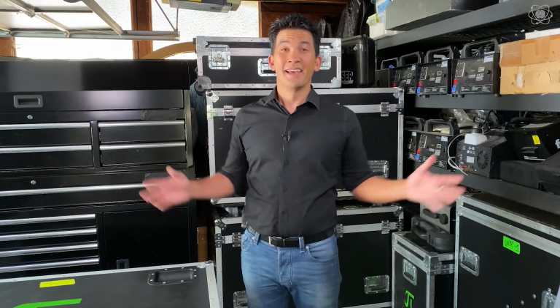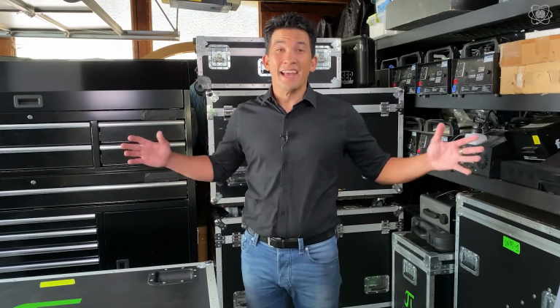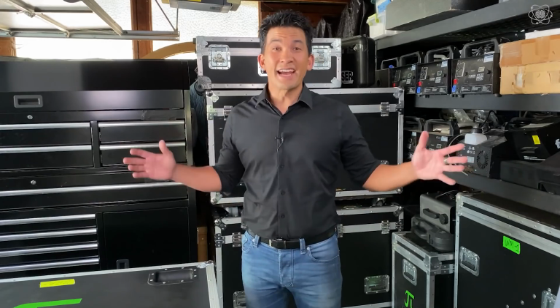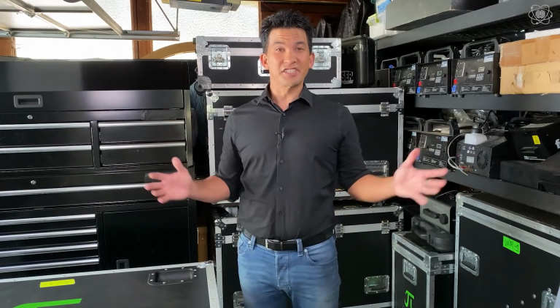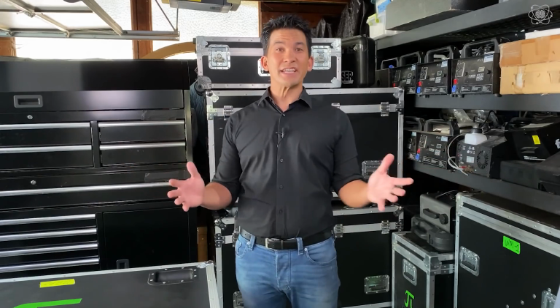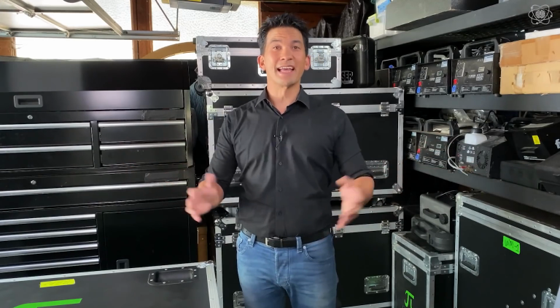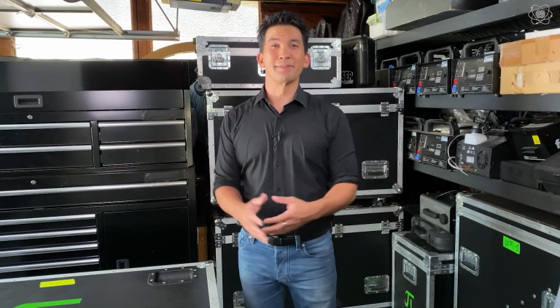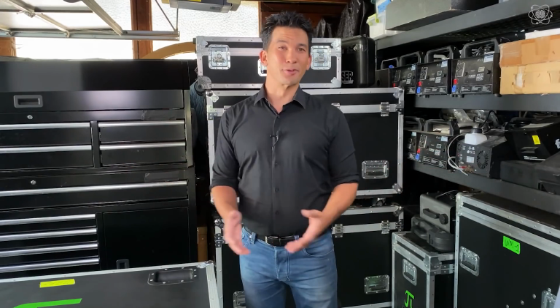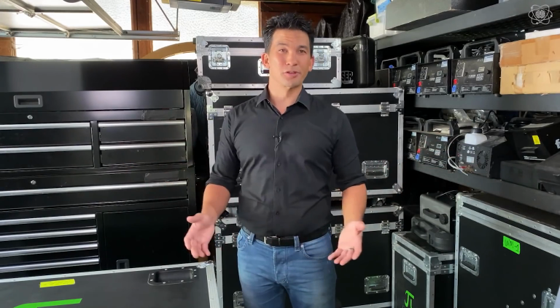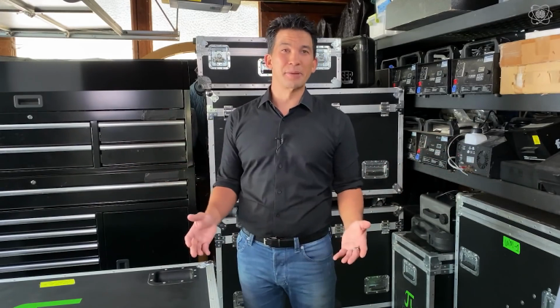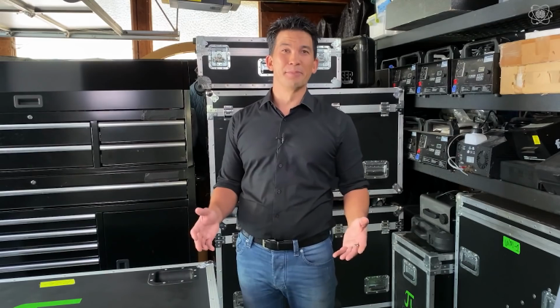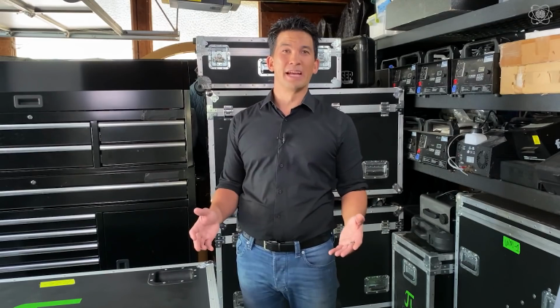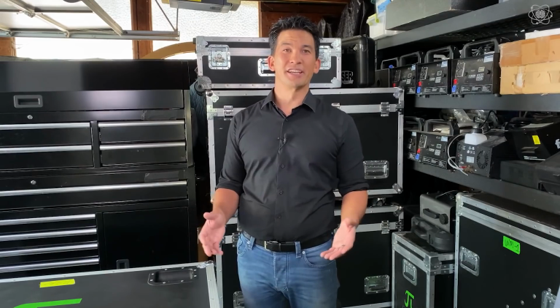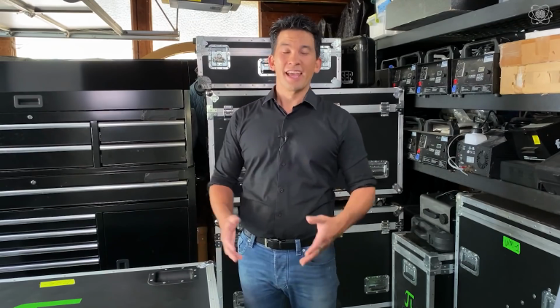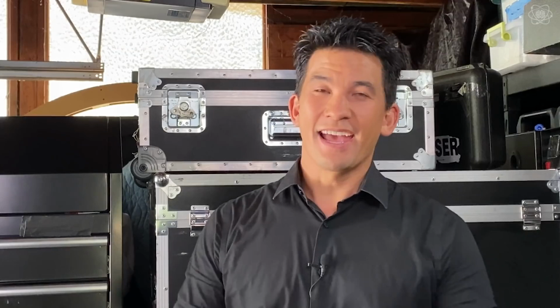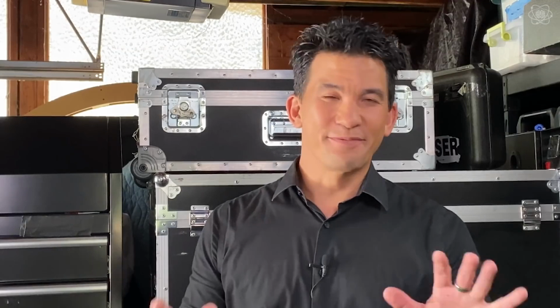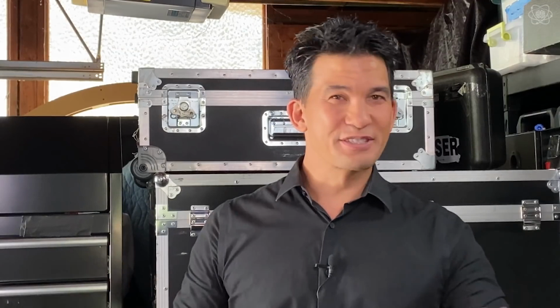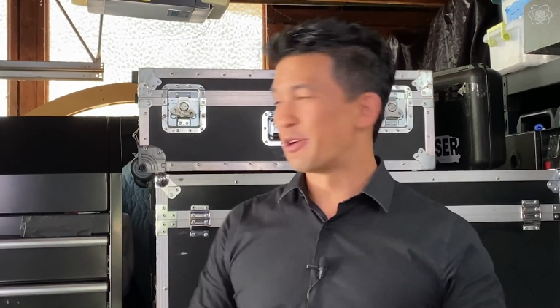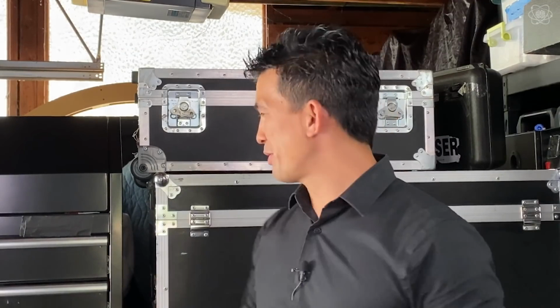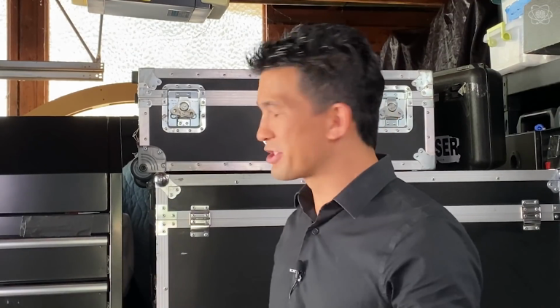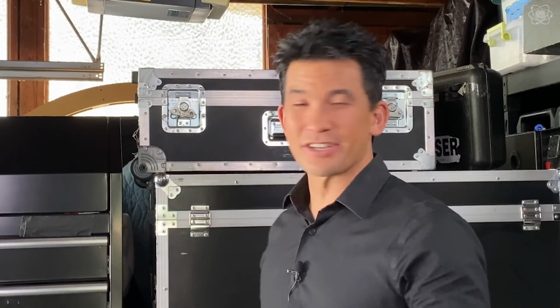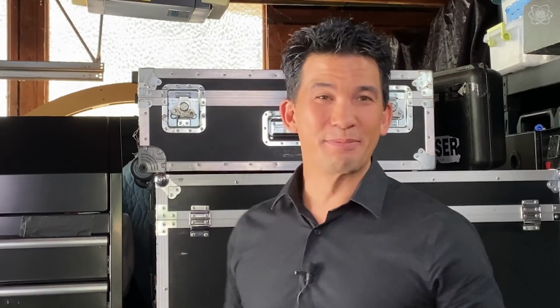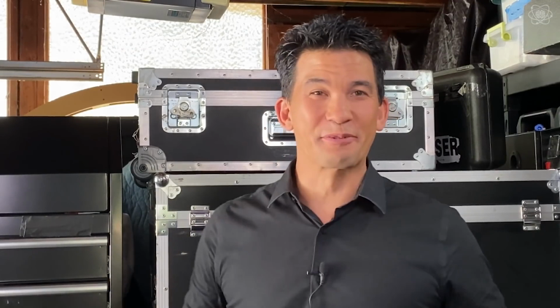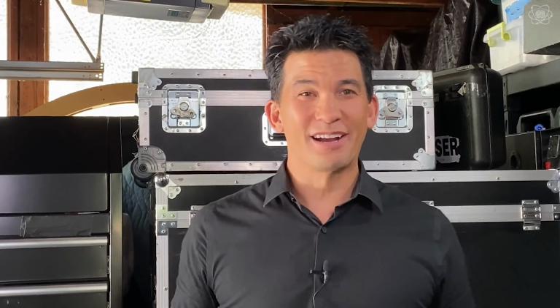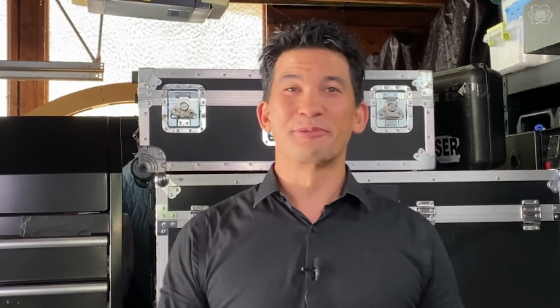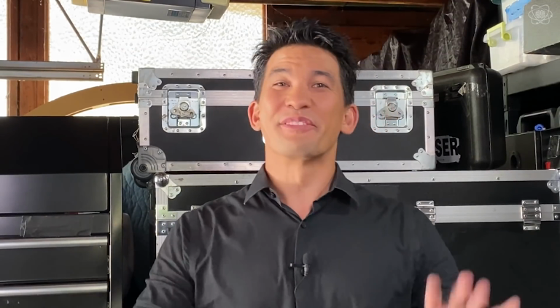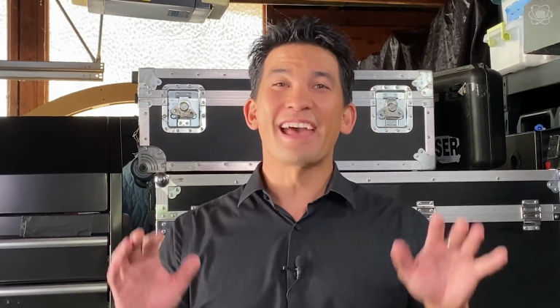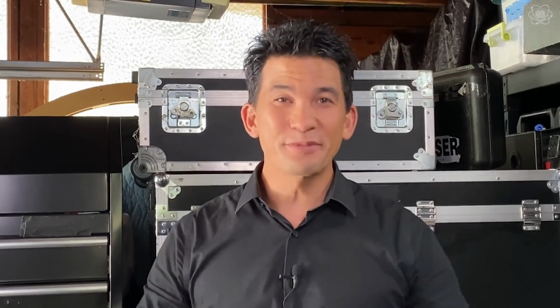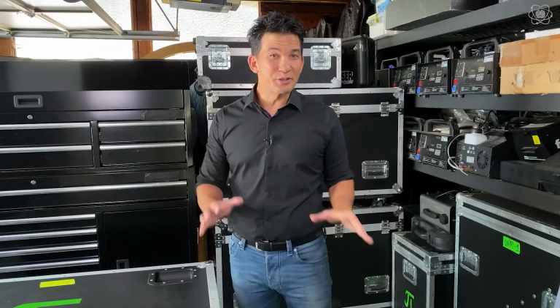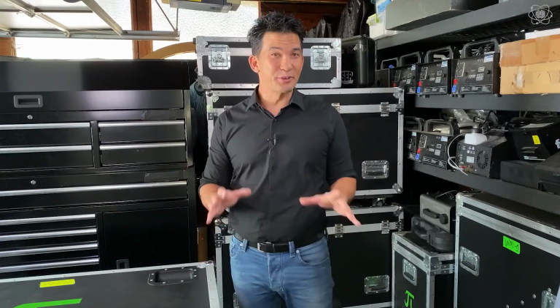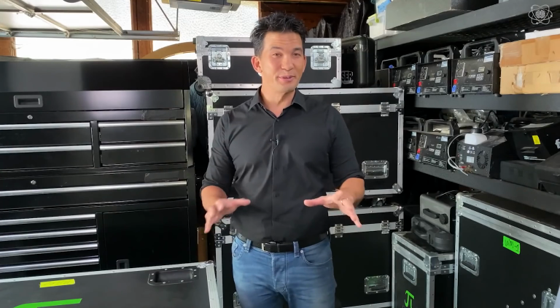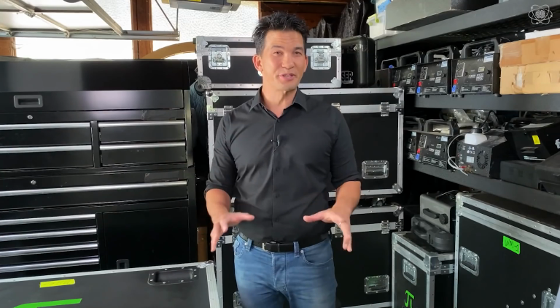Hey guys, it's Jason Latimer, the world champion of magic. And first of all, what you just saw in my garage — well, that was a total illusion.